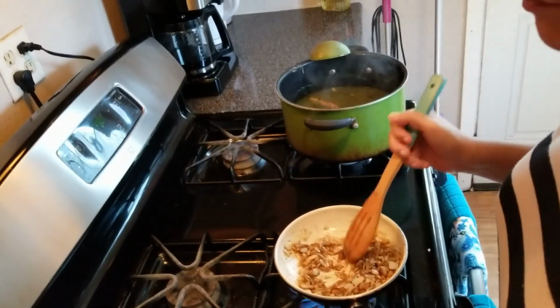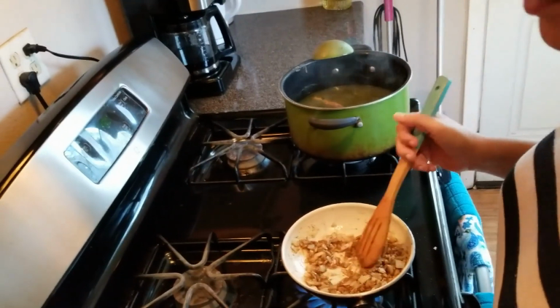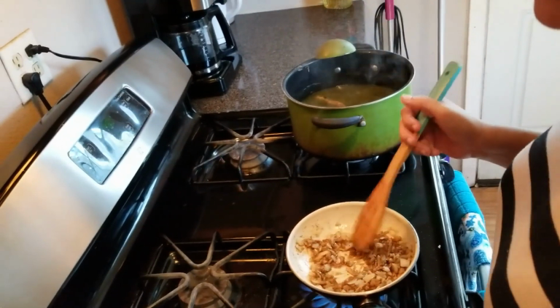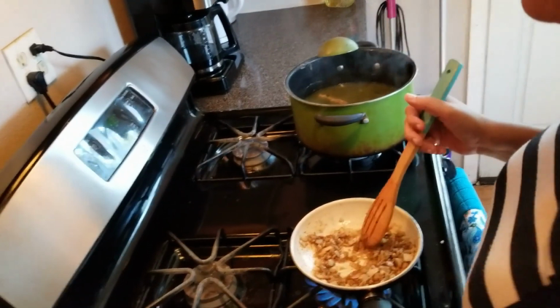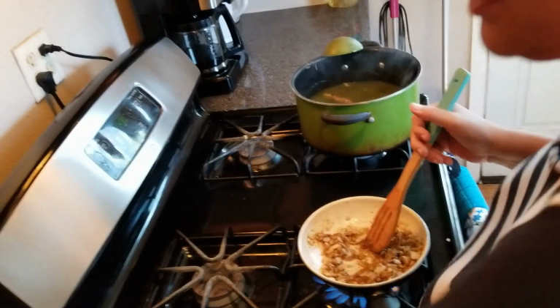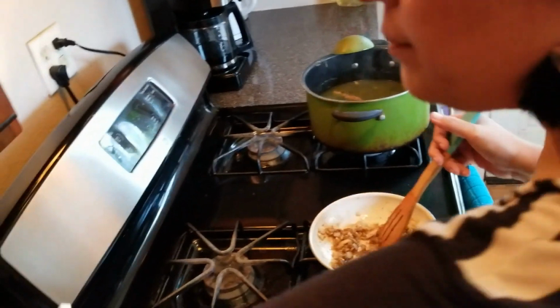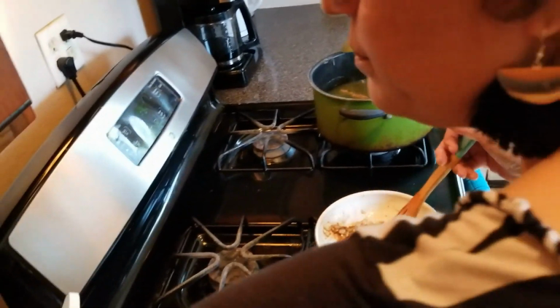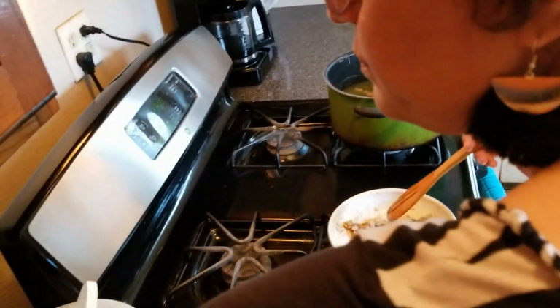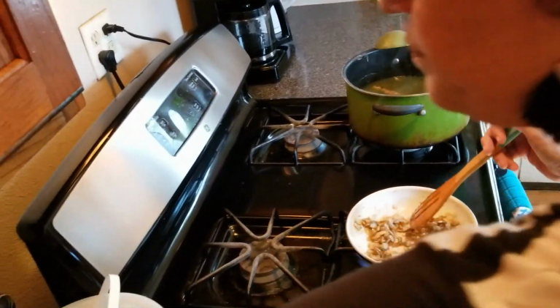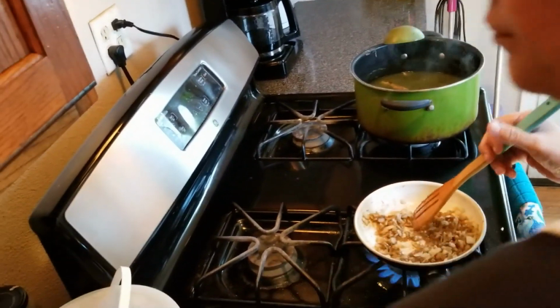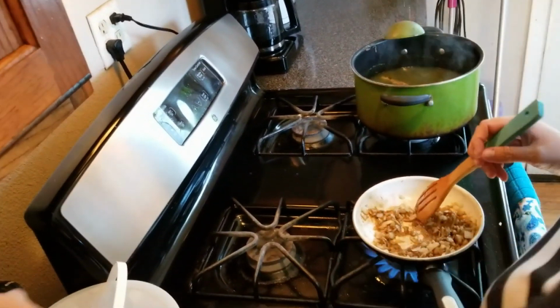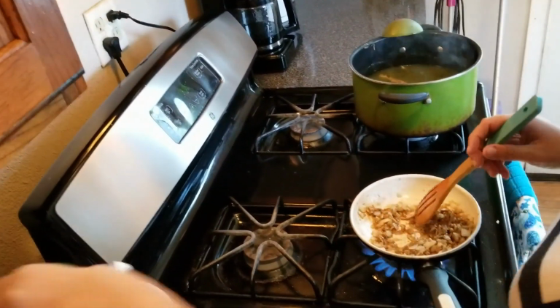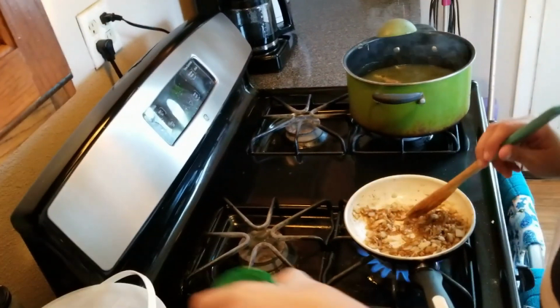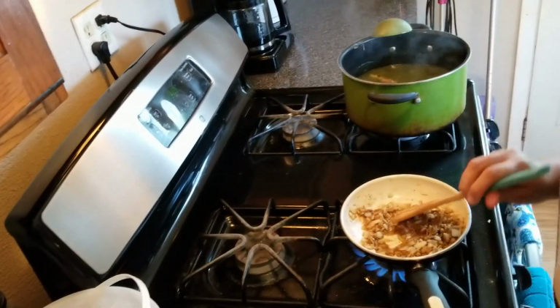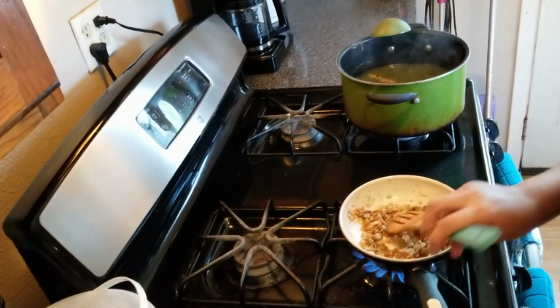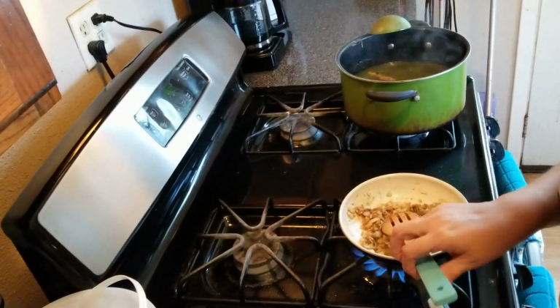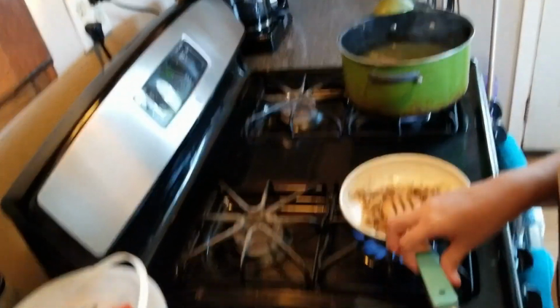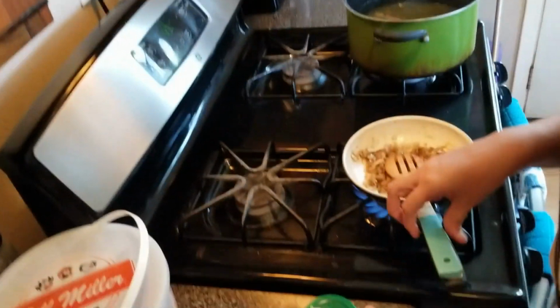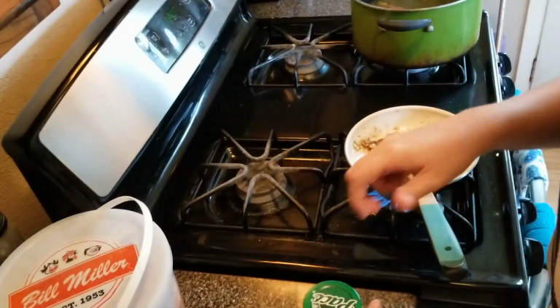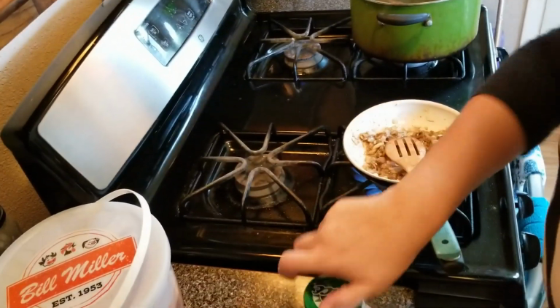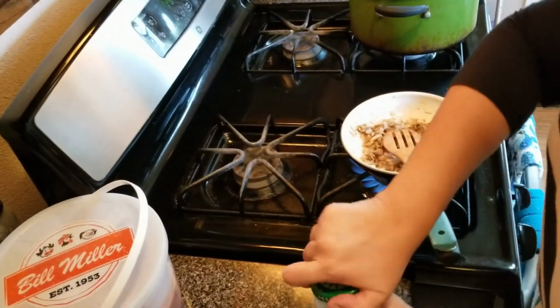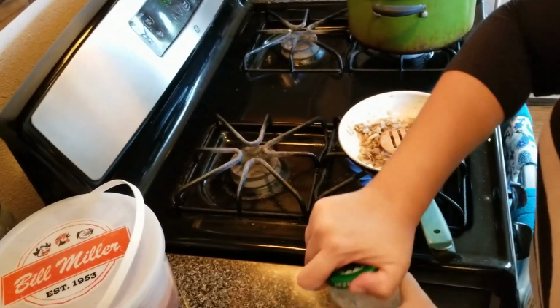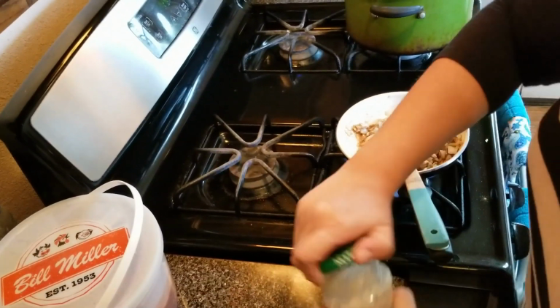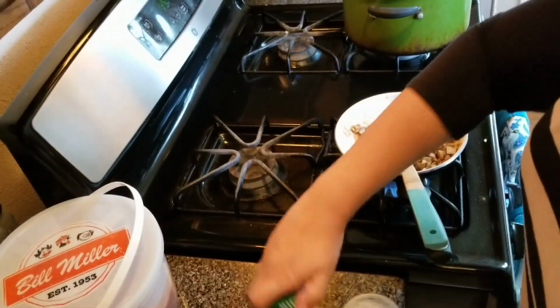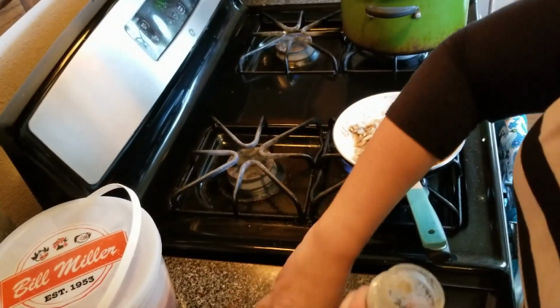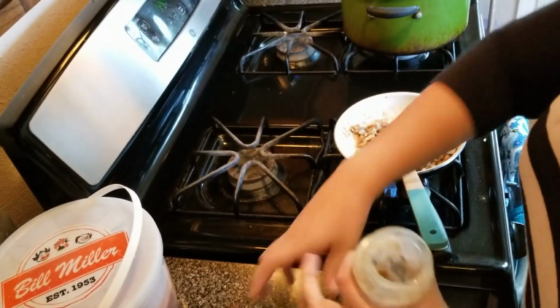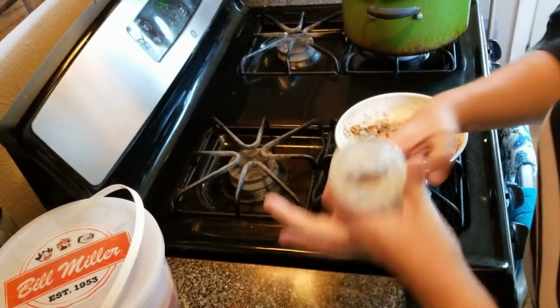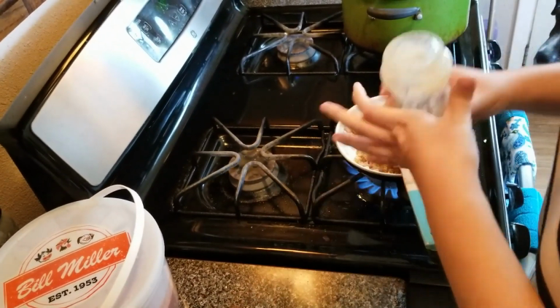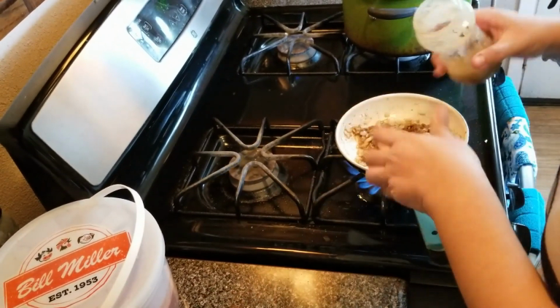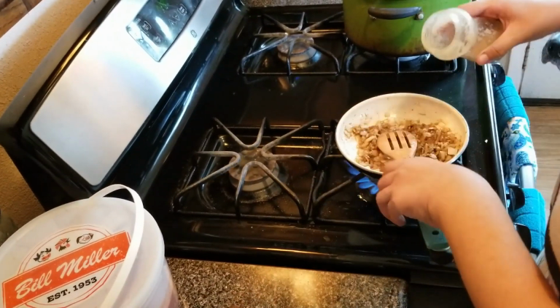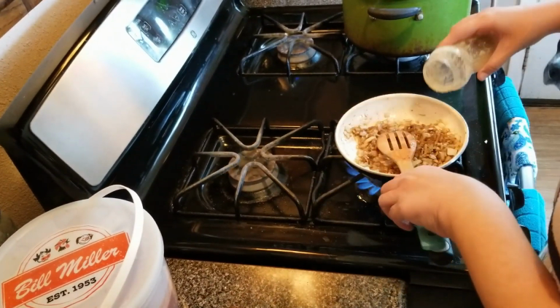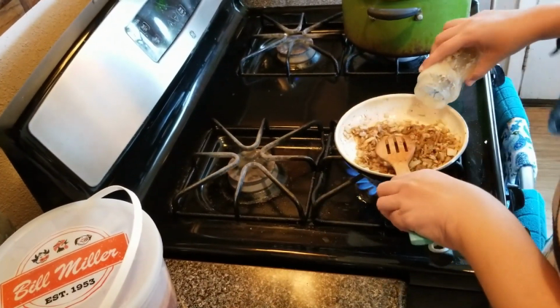Put some bacon fat in — everything's better with bacon.